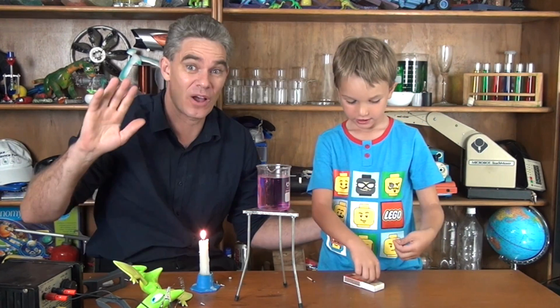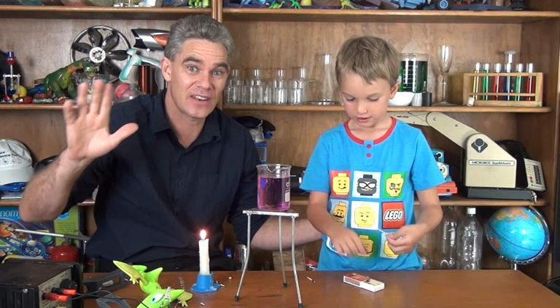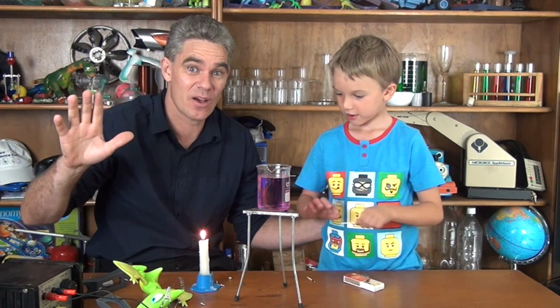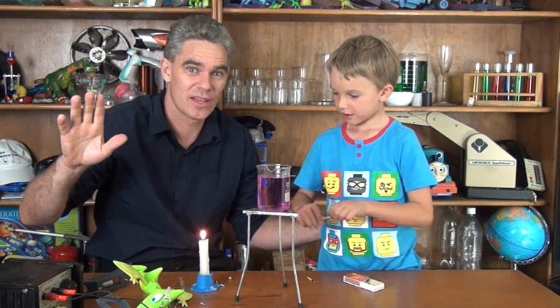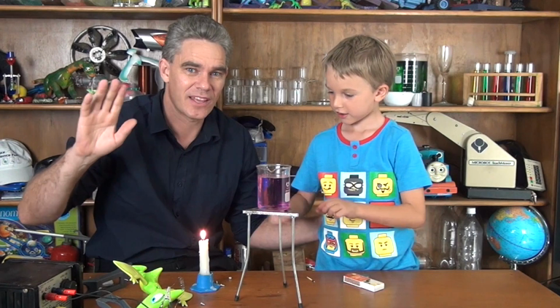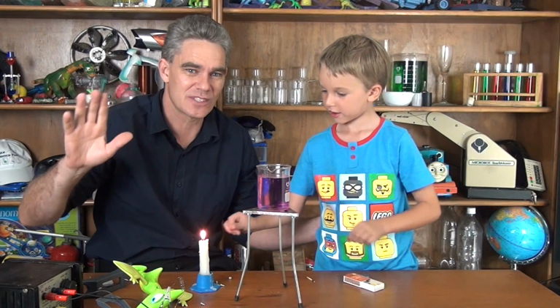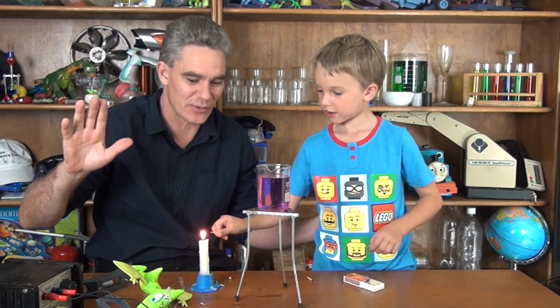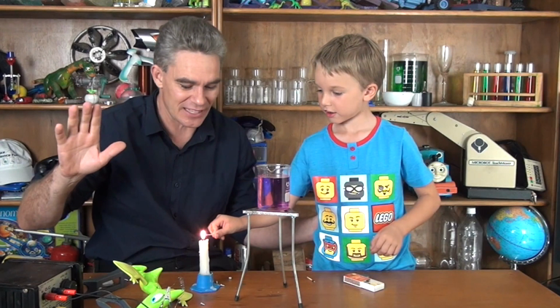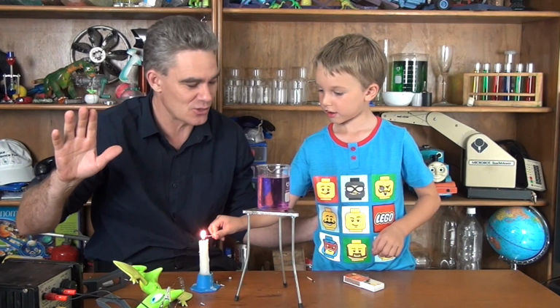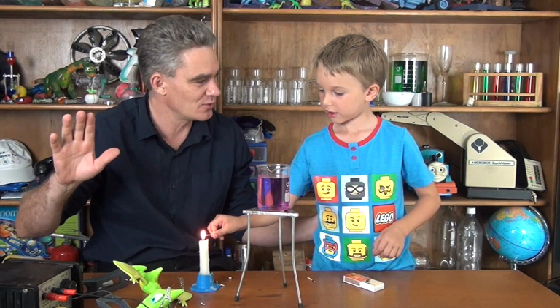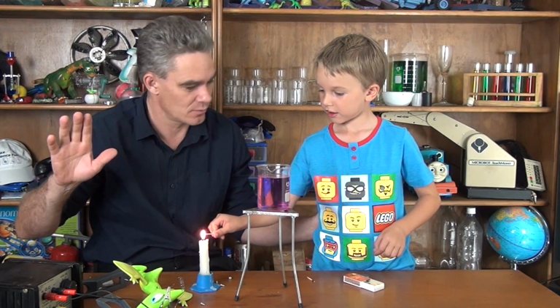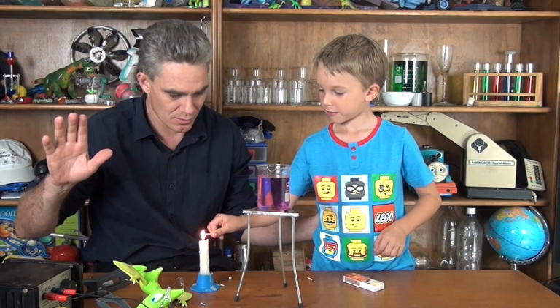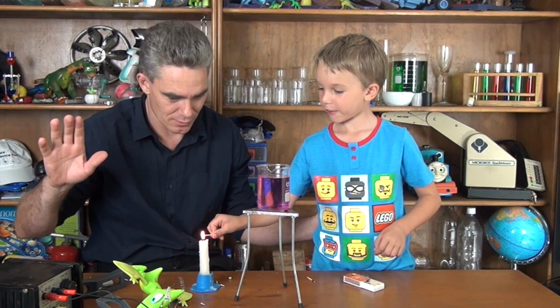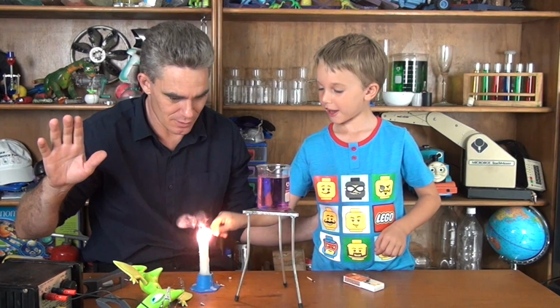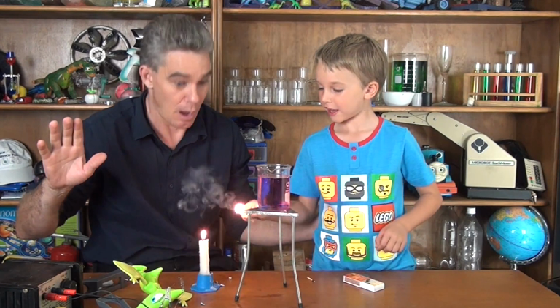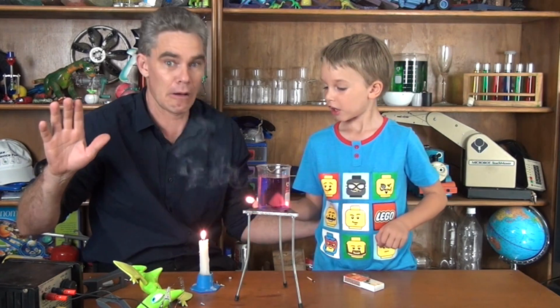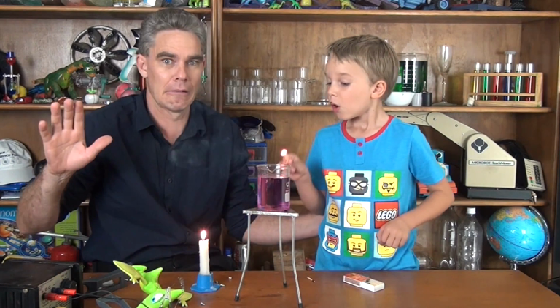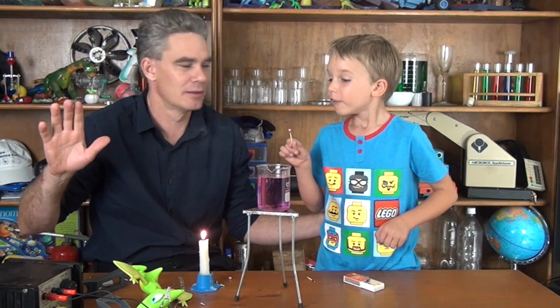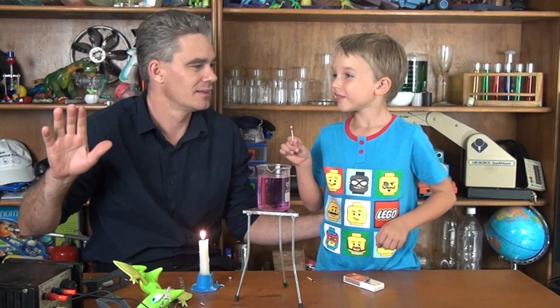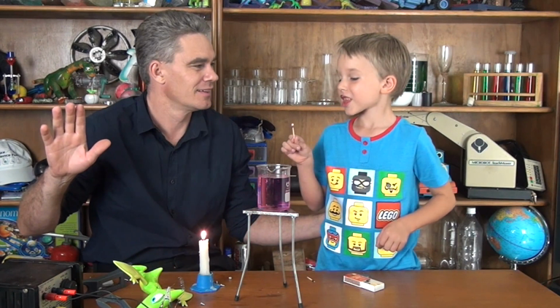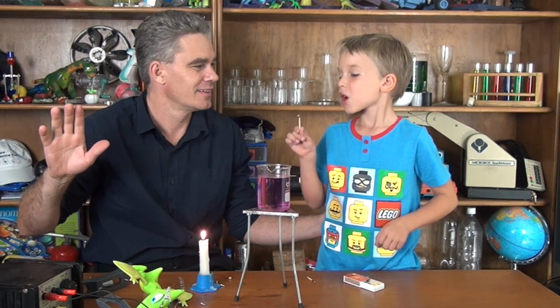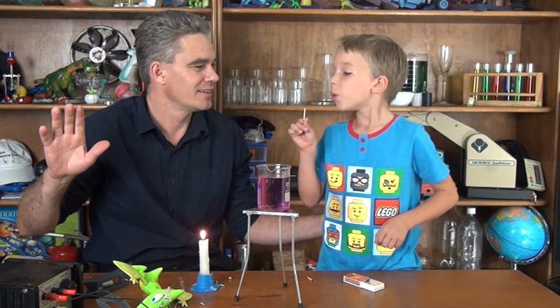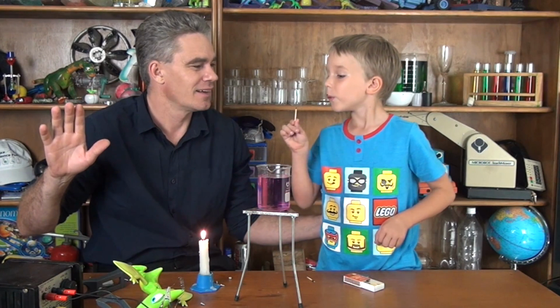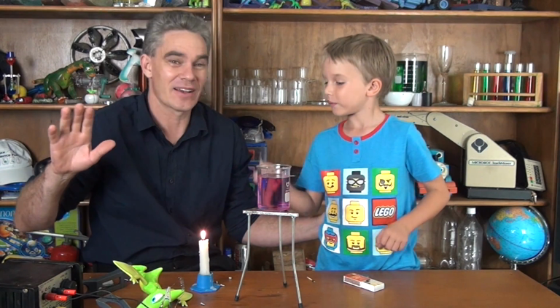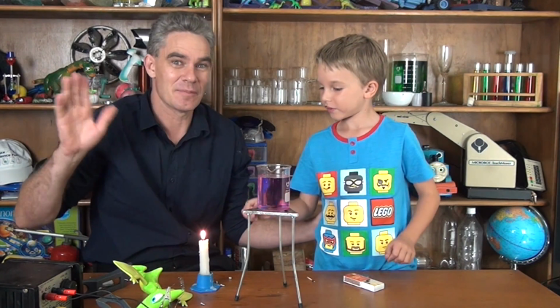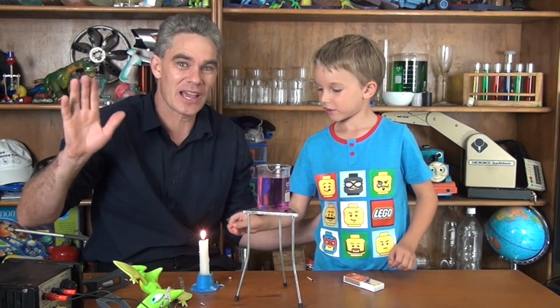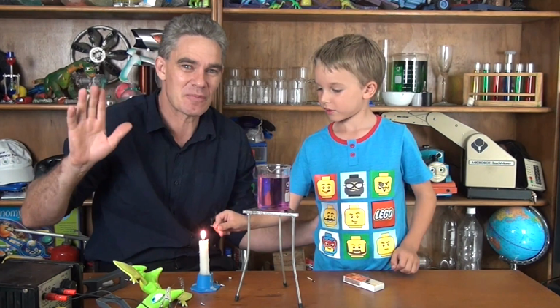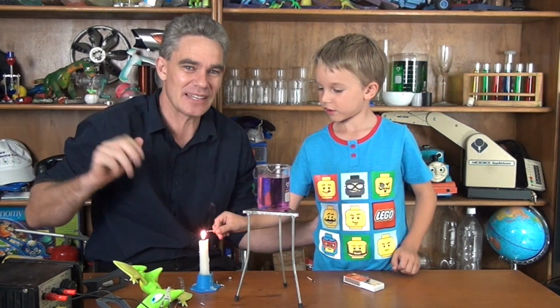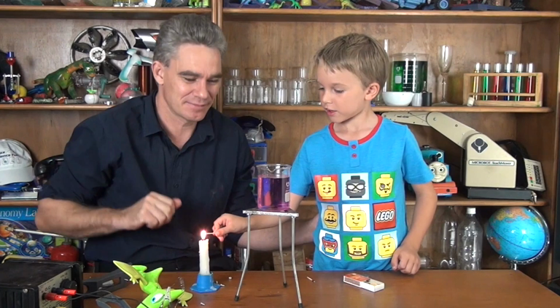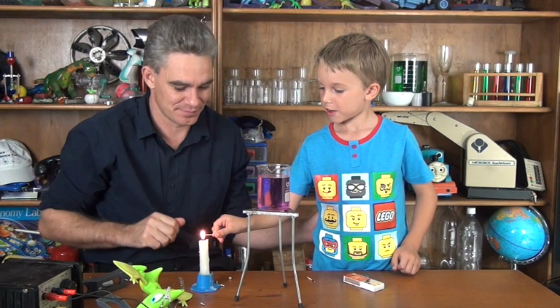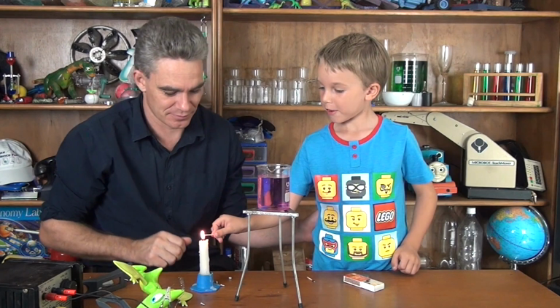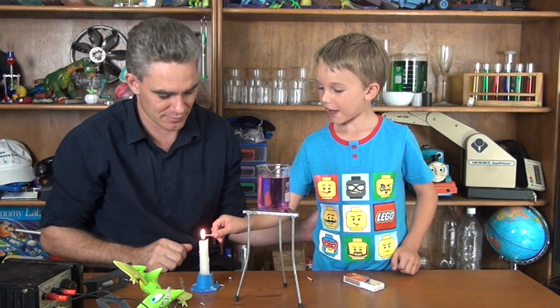Bye for now, and we'll see you again soon. Bye bye! Woohoo! Bye everybody!